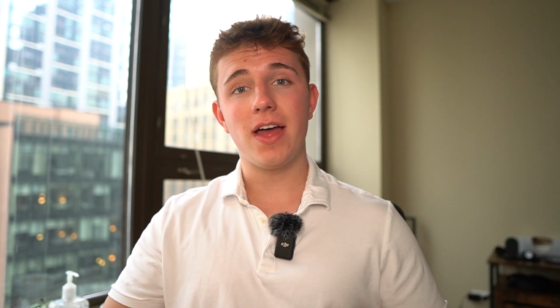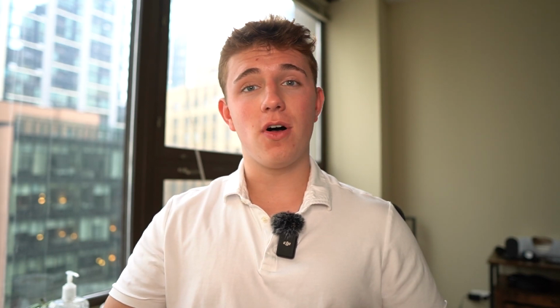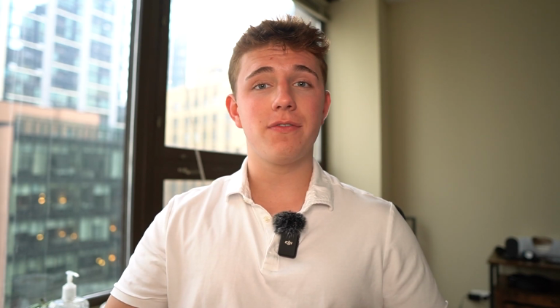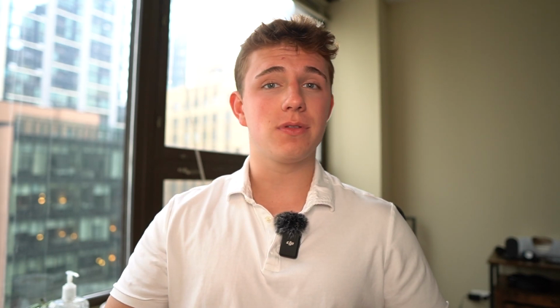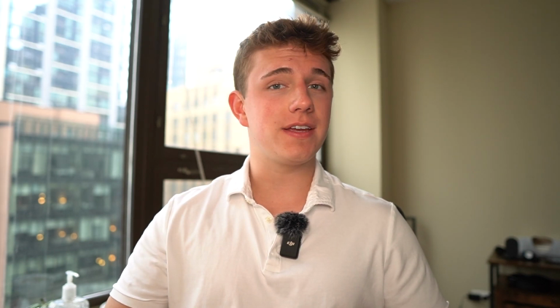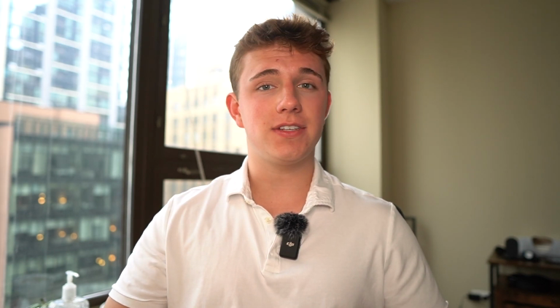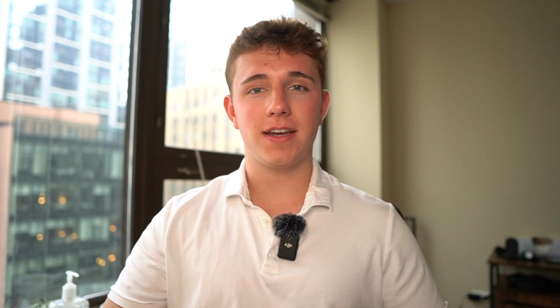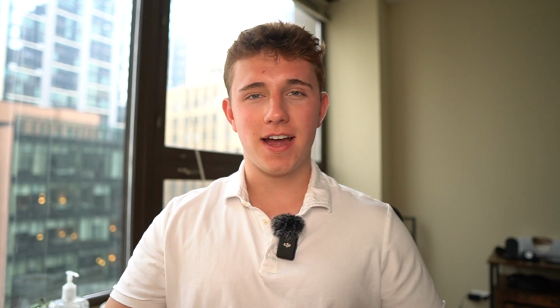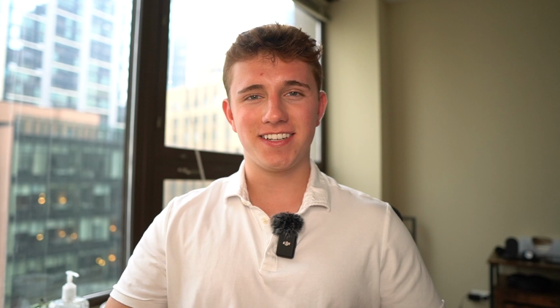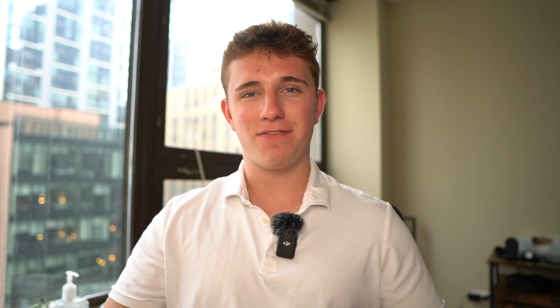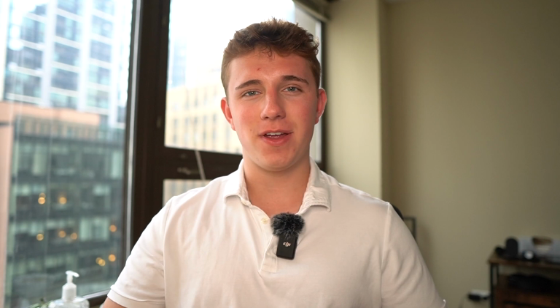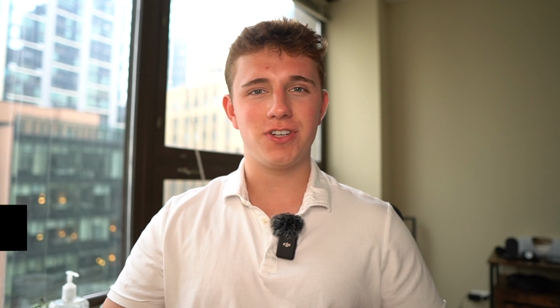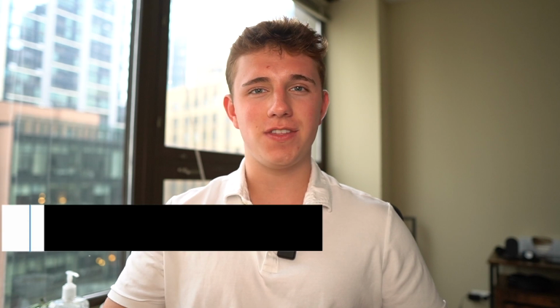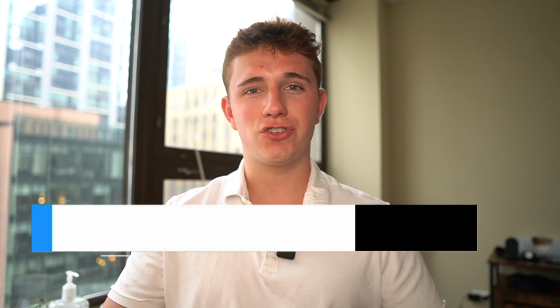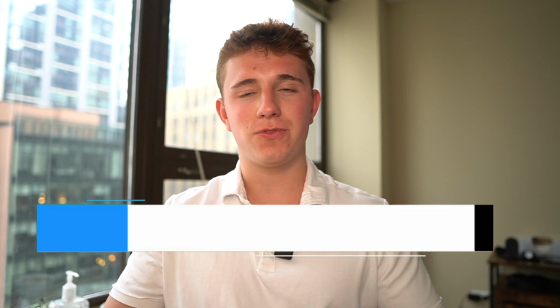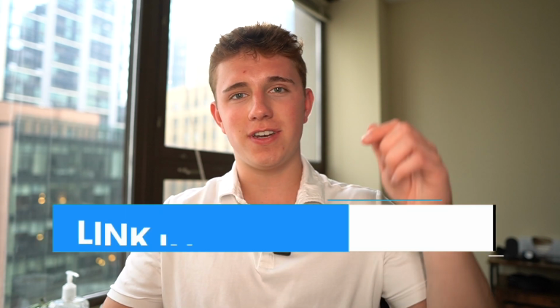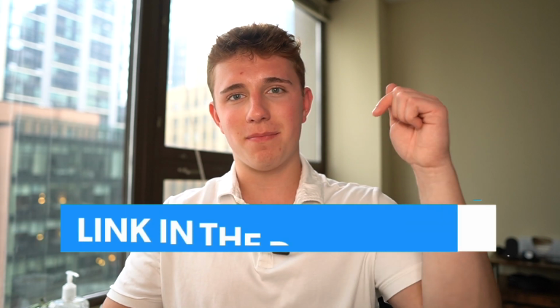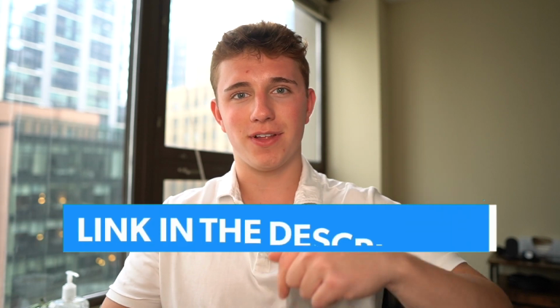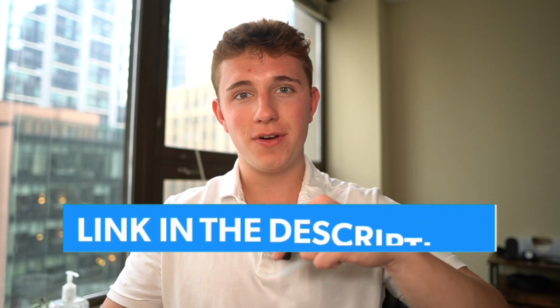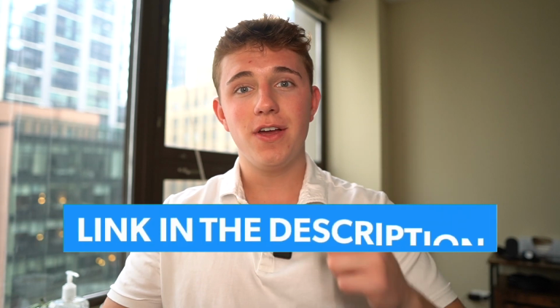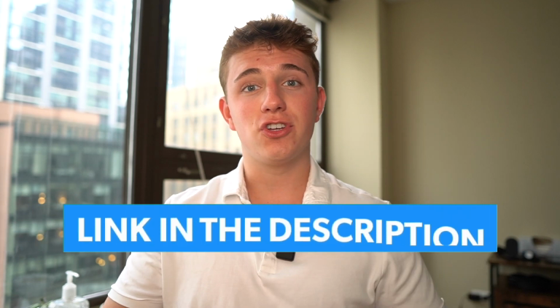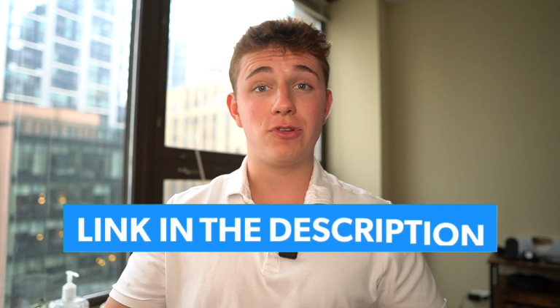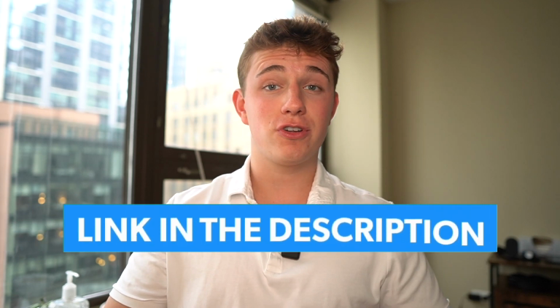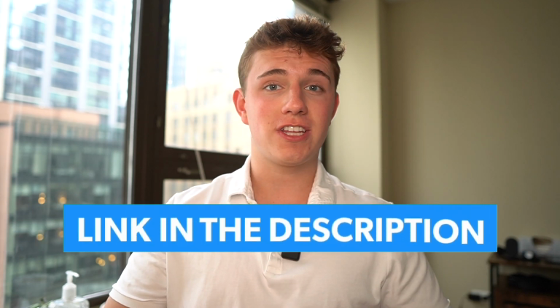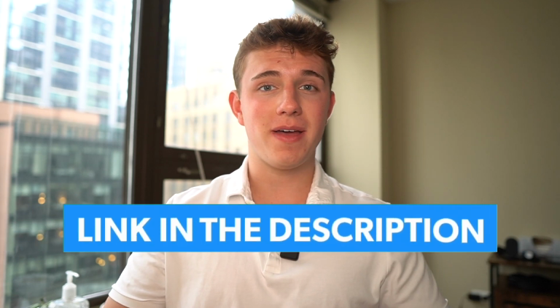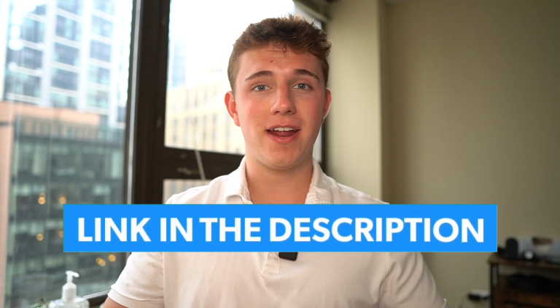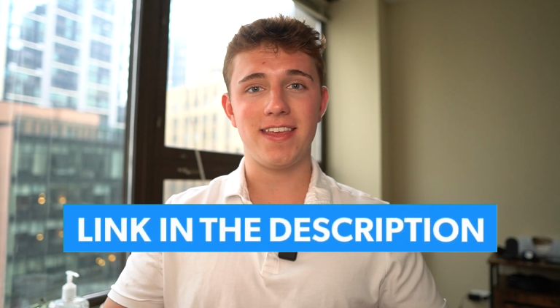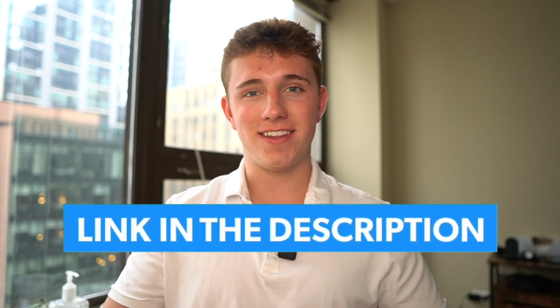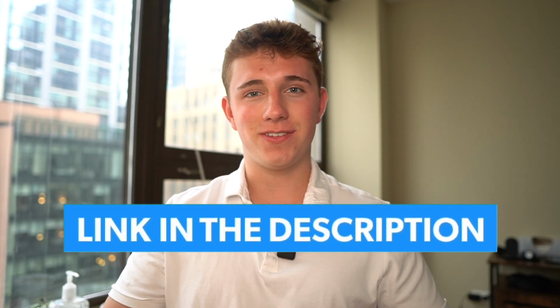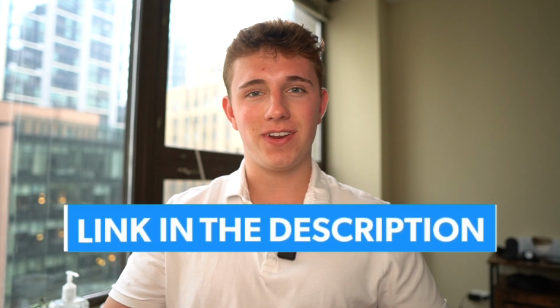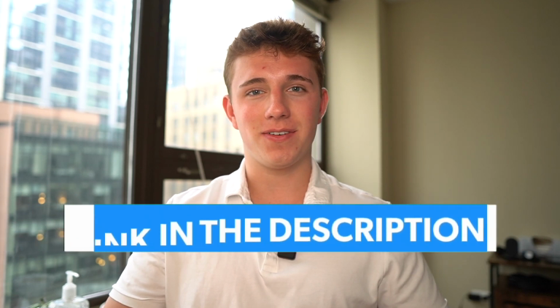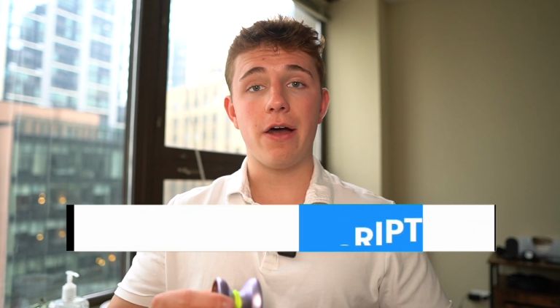I'll have all of their links and contact information in the description down below, so be sure to check them out at the end of this video.